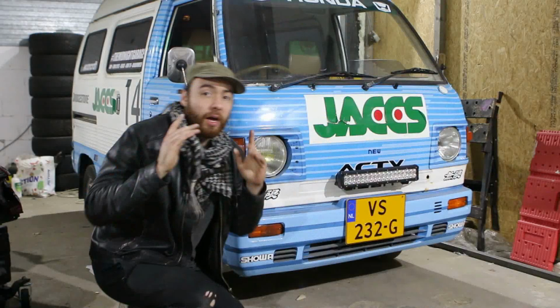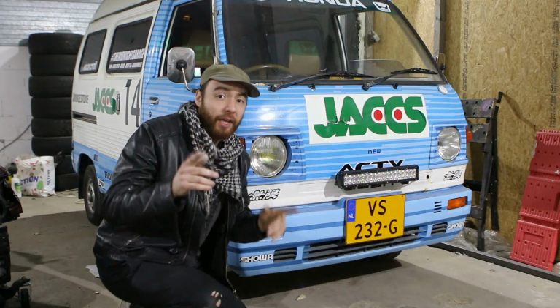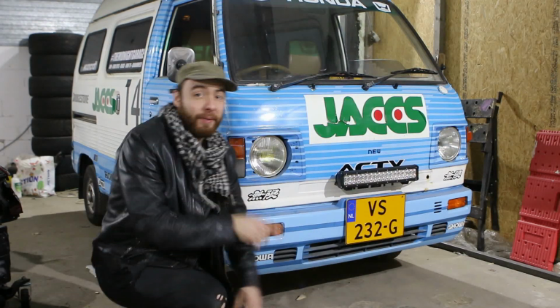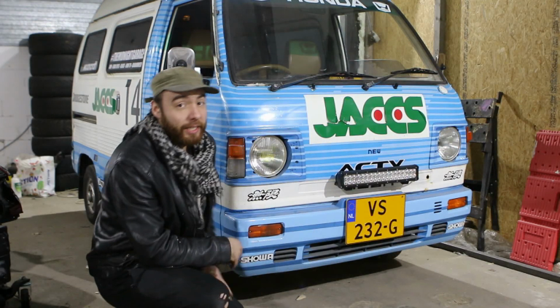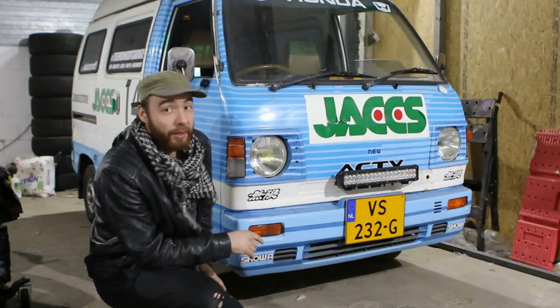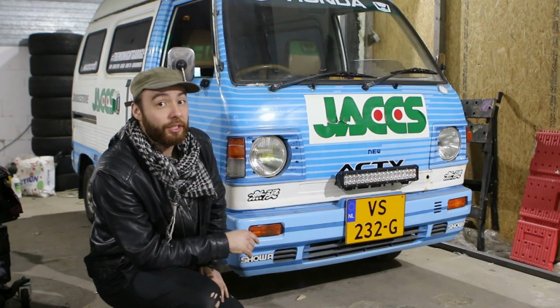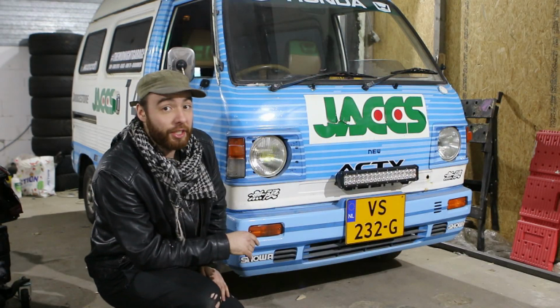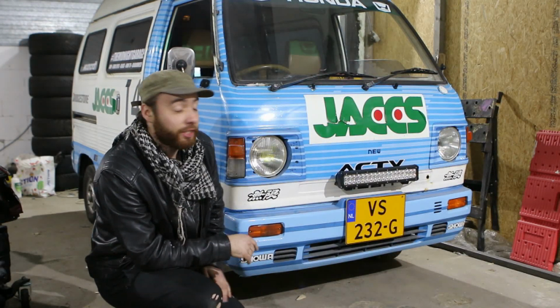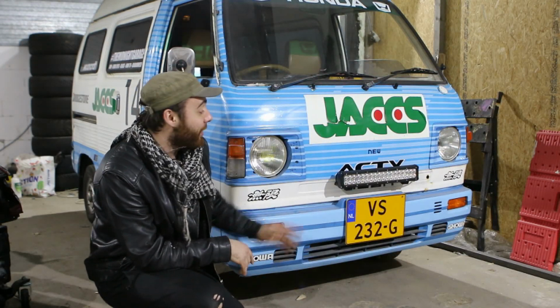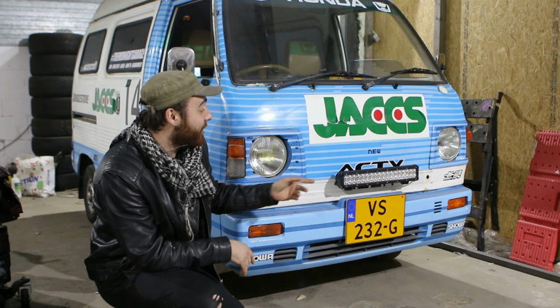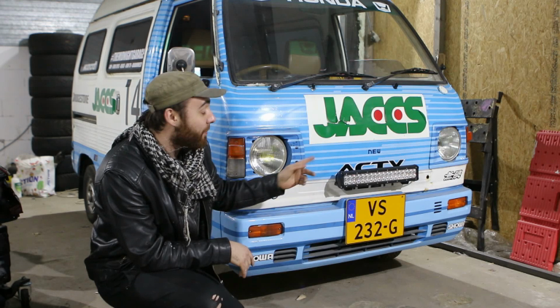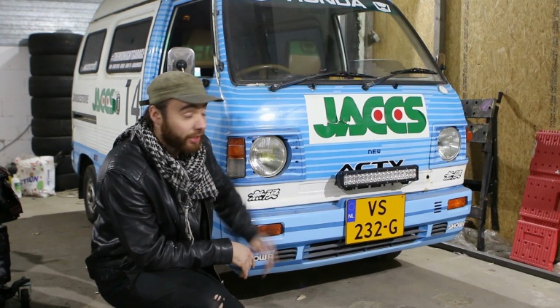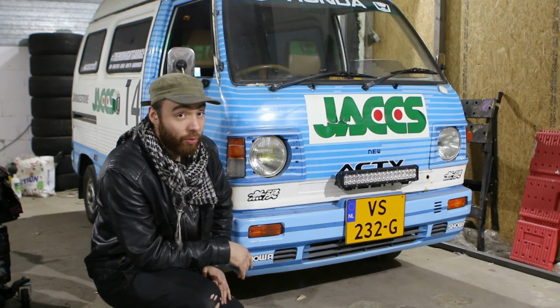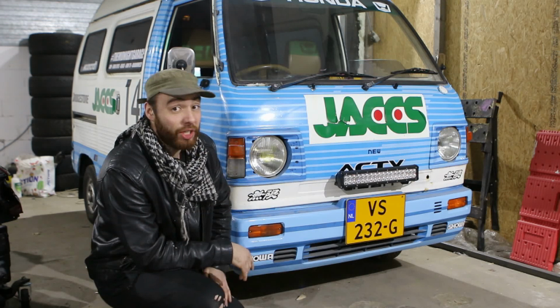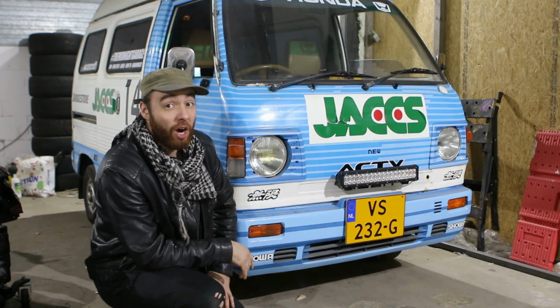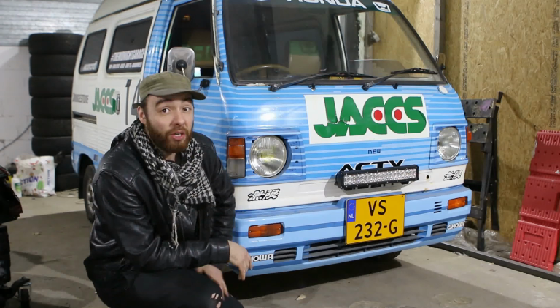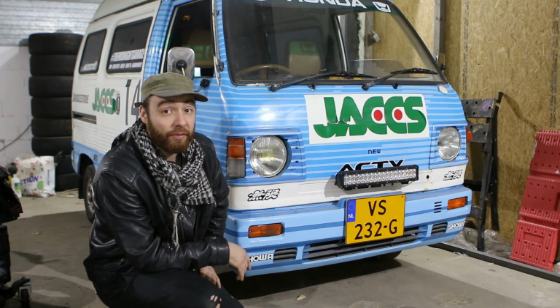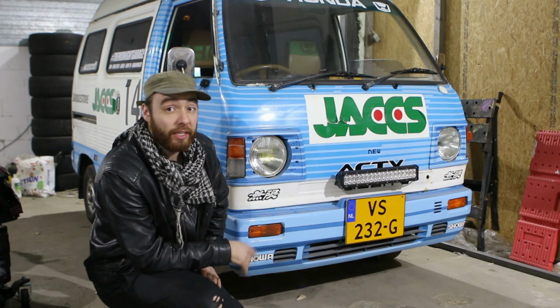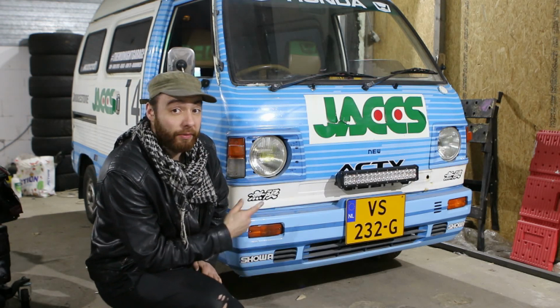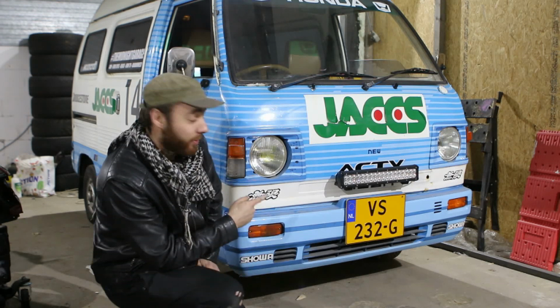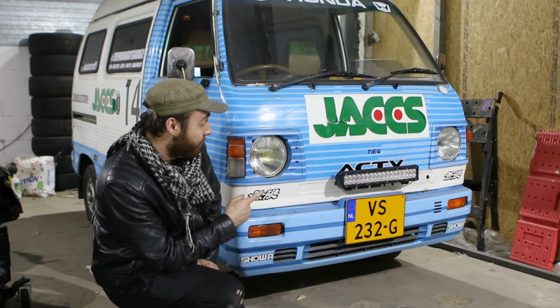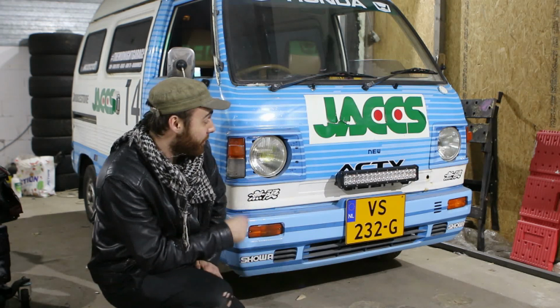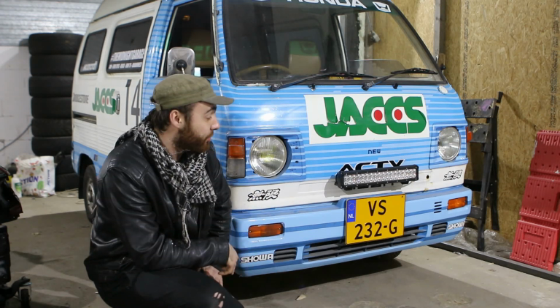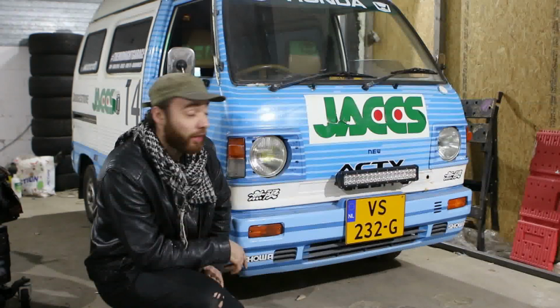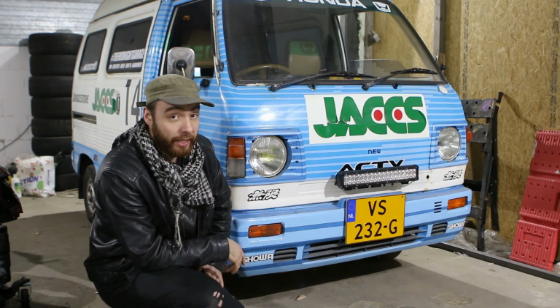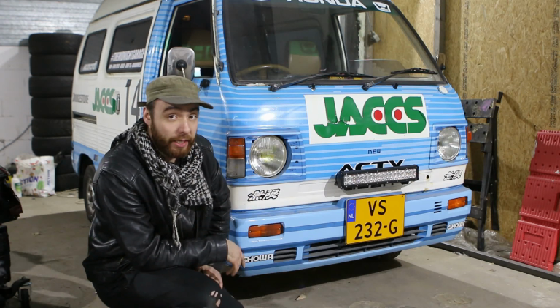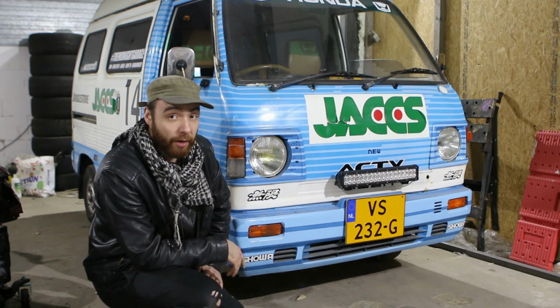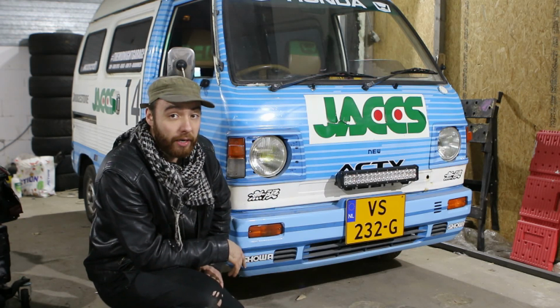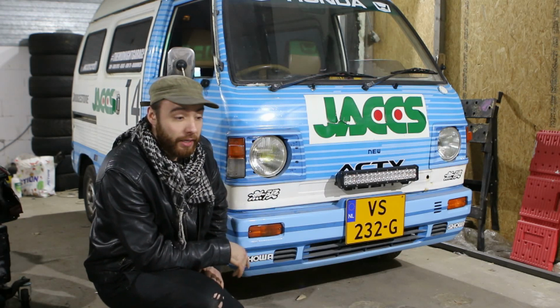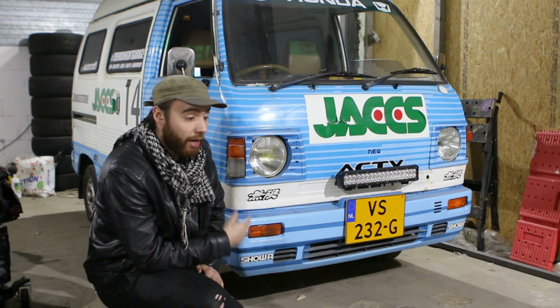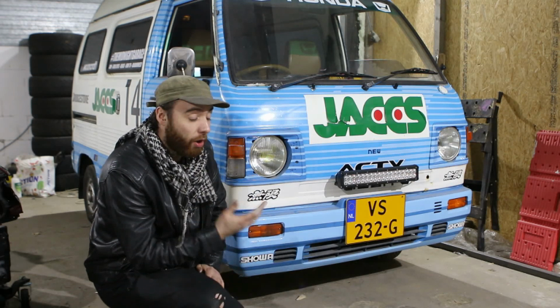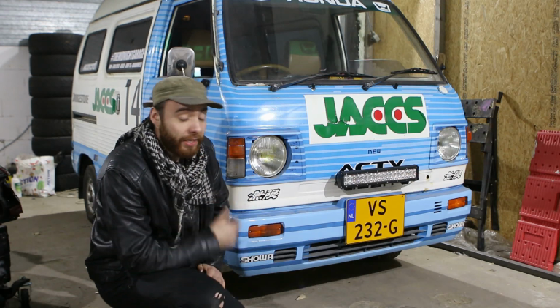Okay, please tell me that you're just as impressed as I am, because that was a heck of a lot of light coming from this very small LED bar!